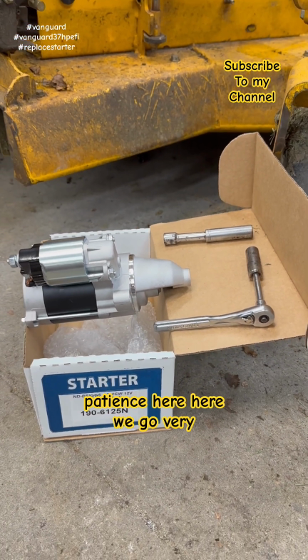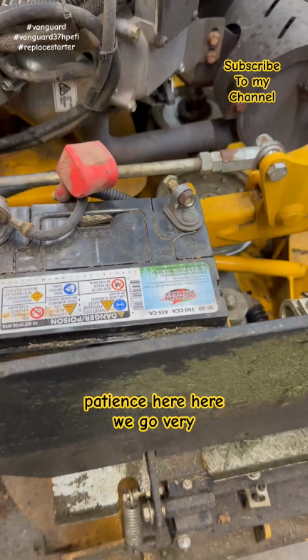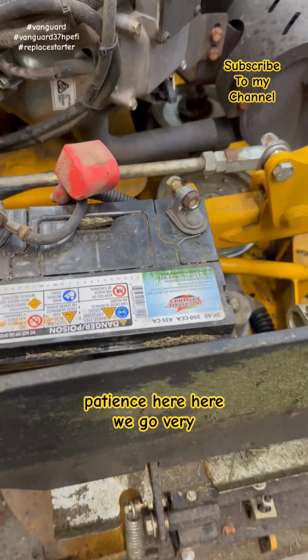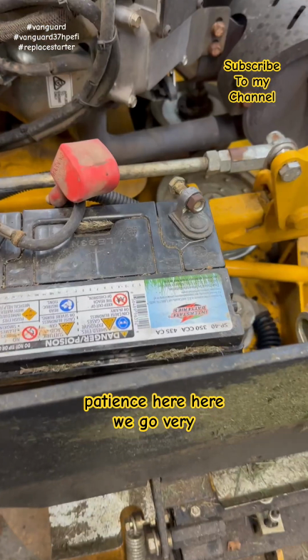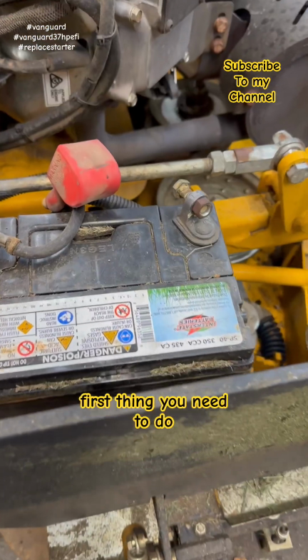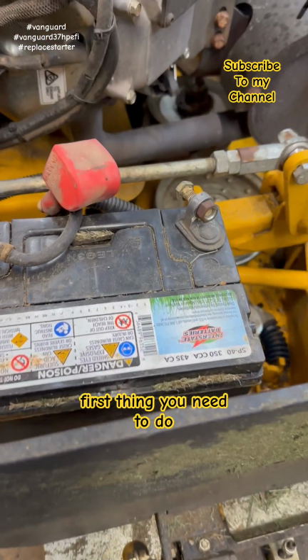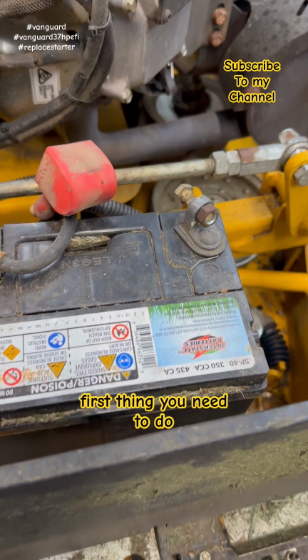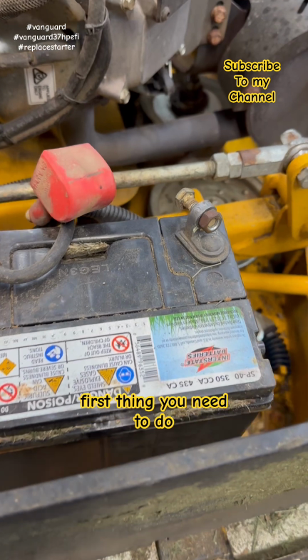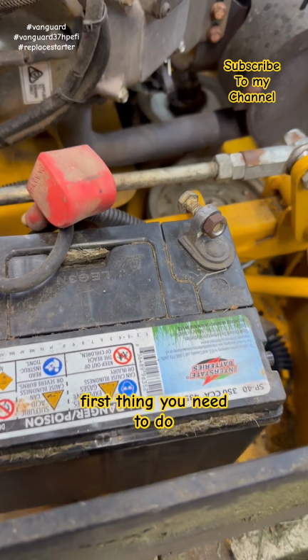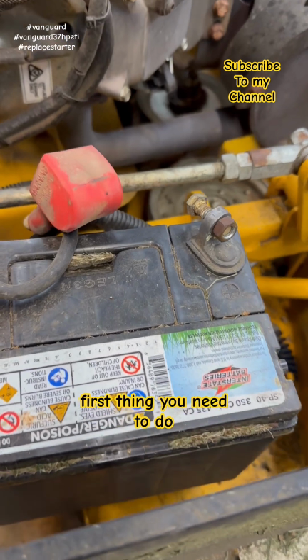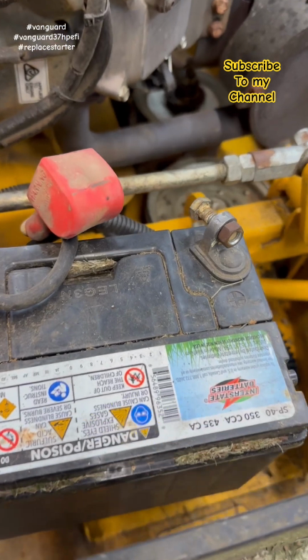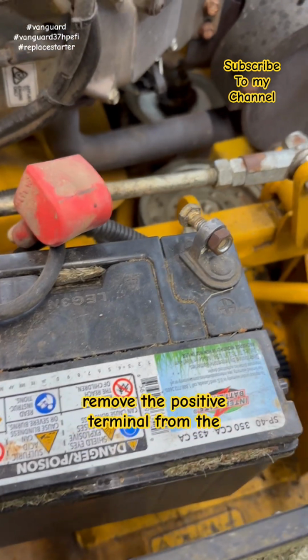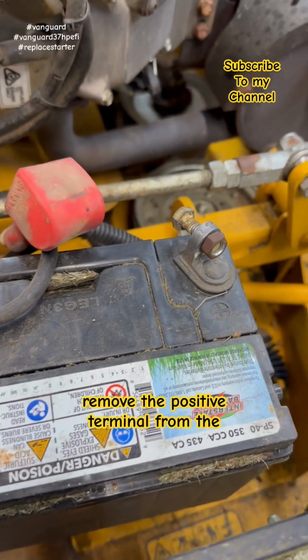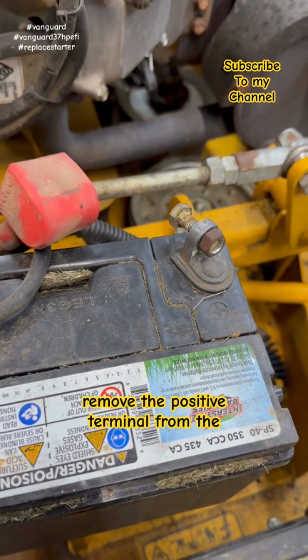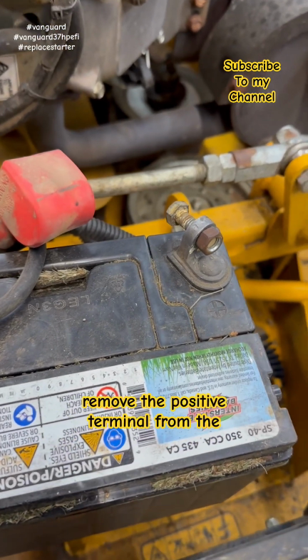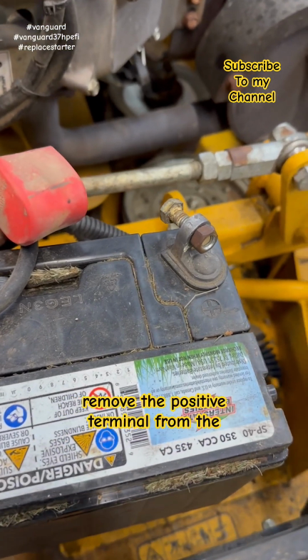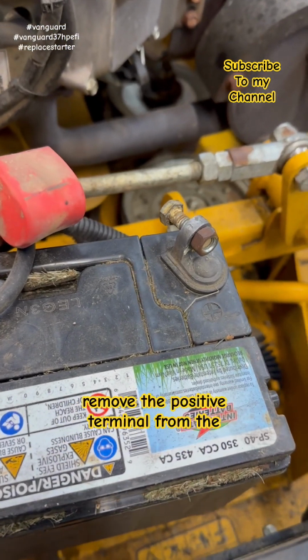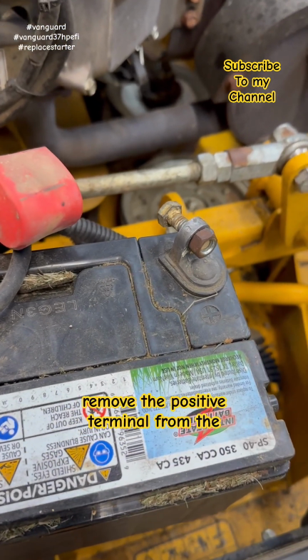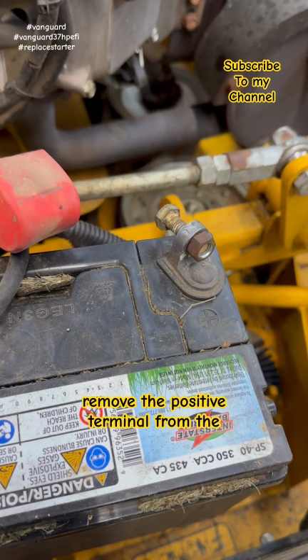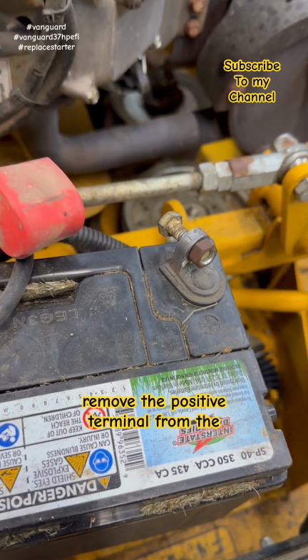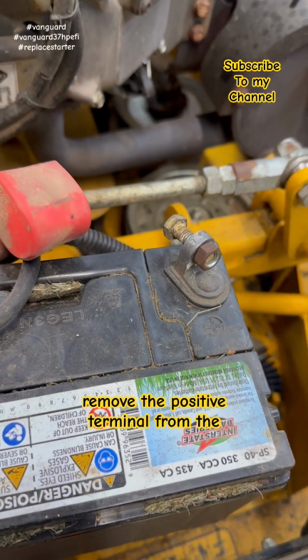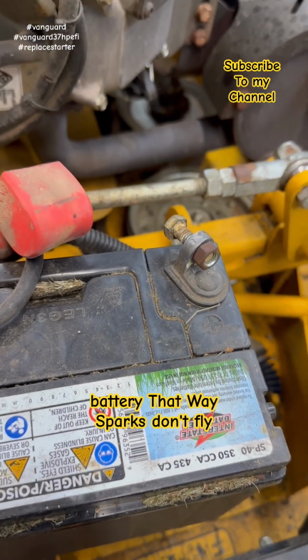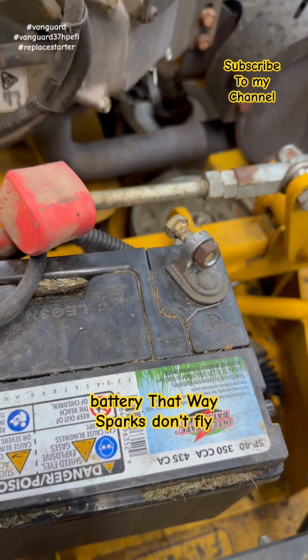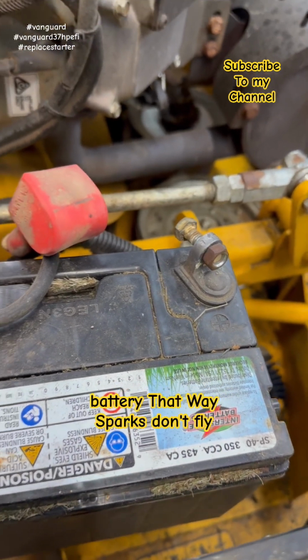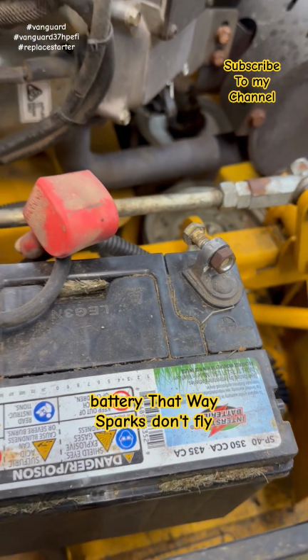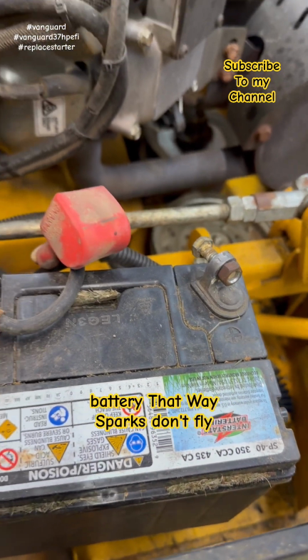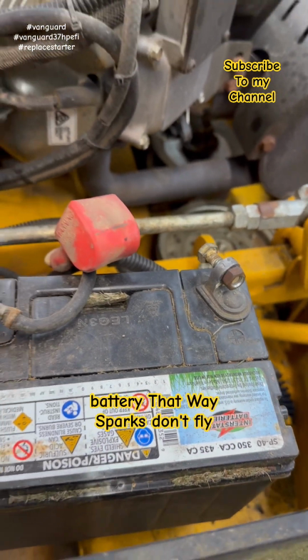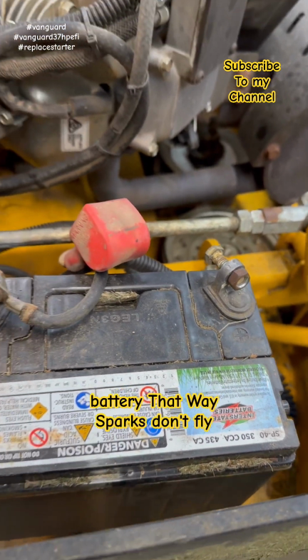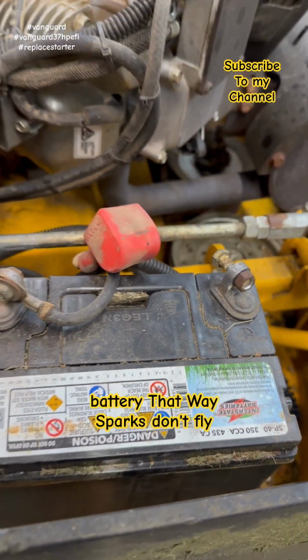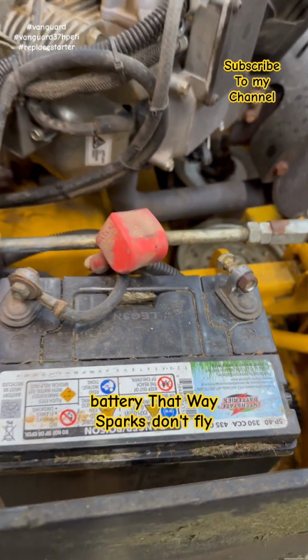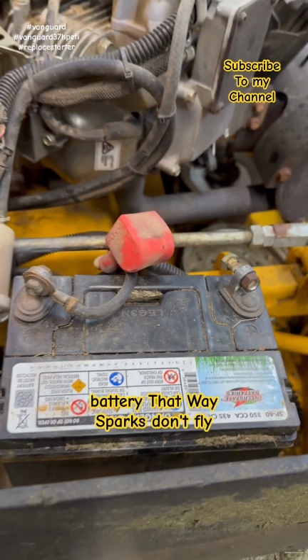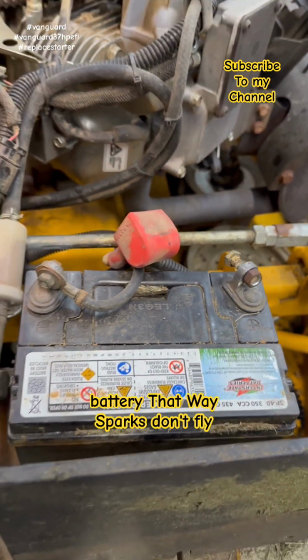The very first thing you need to do is remove the positive terminal from the battery. That way sparks don't fly.